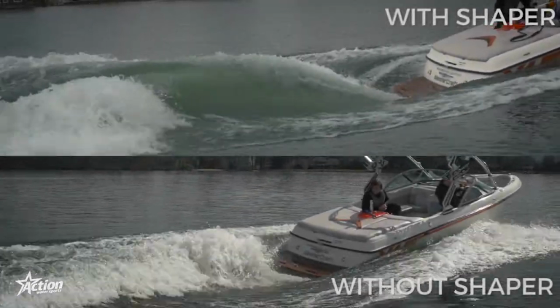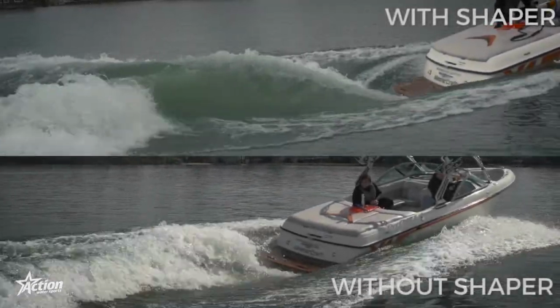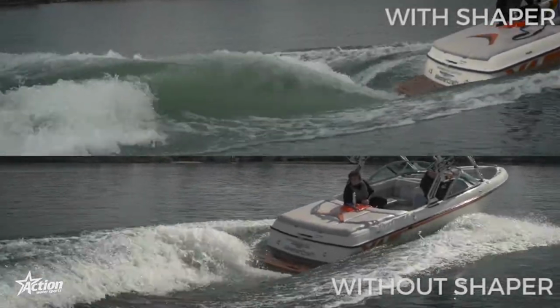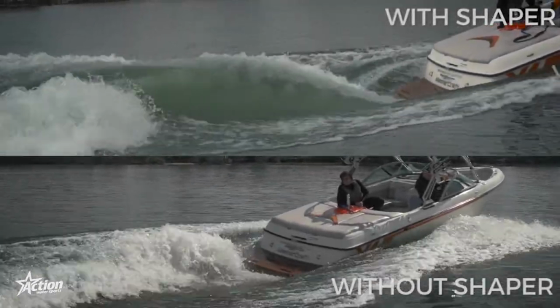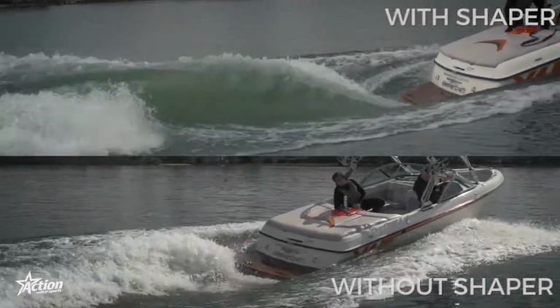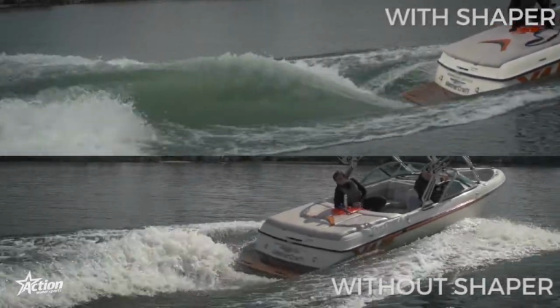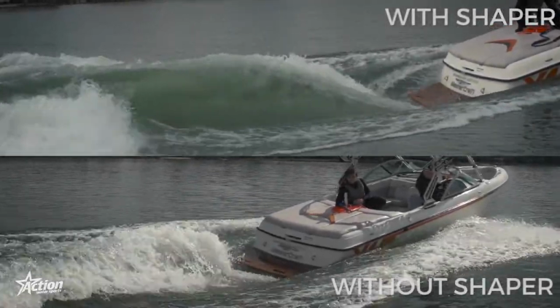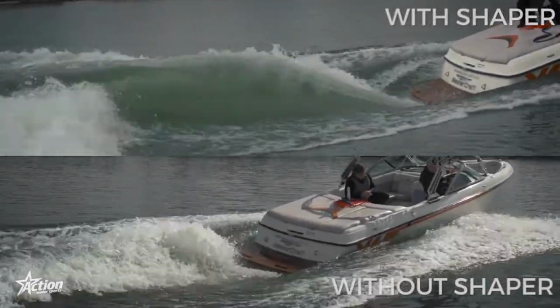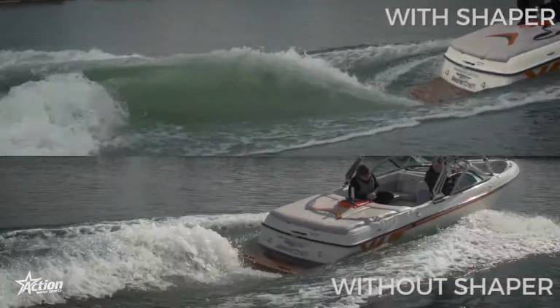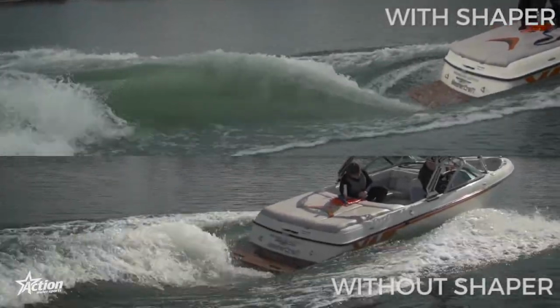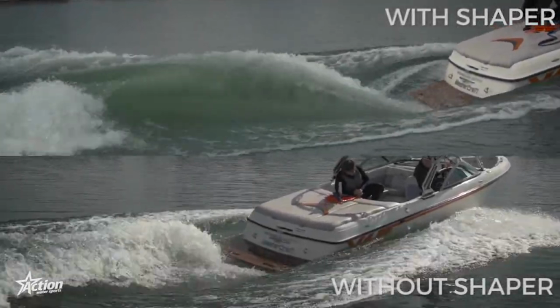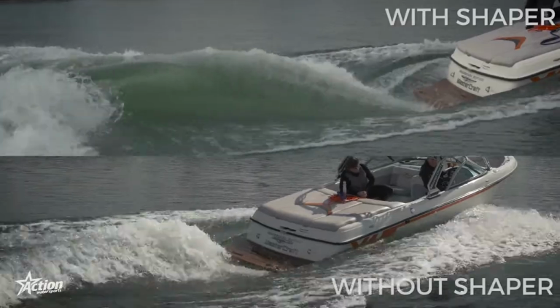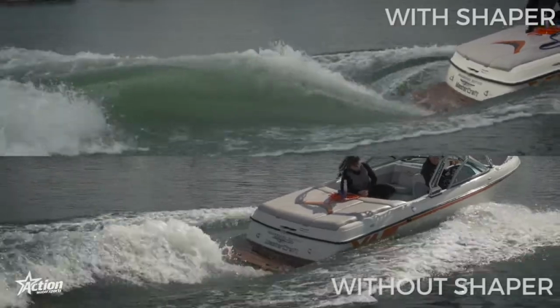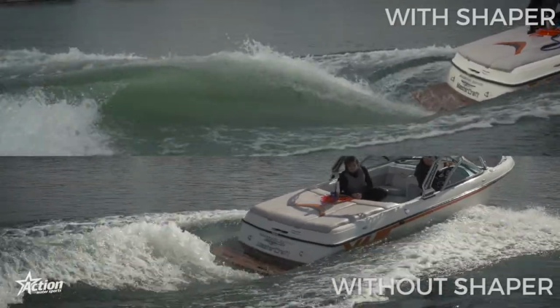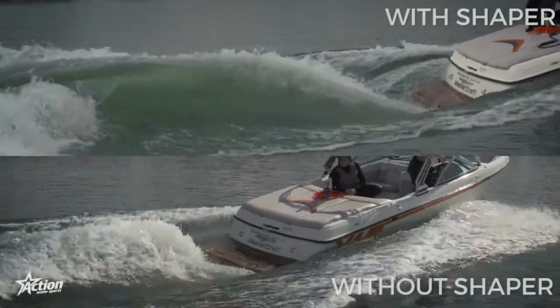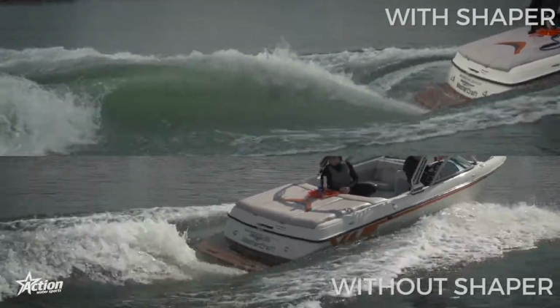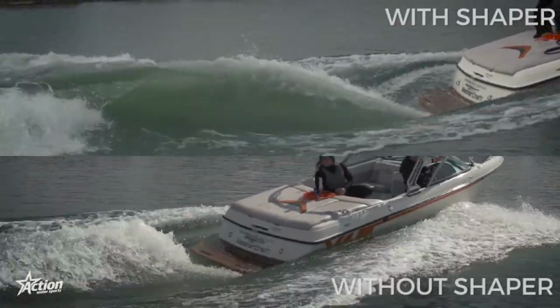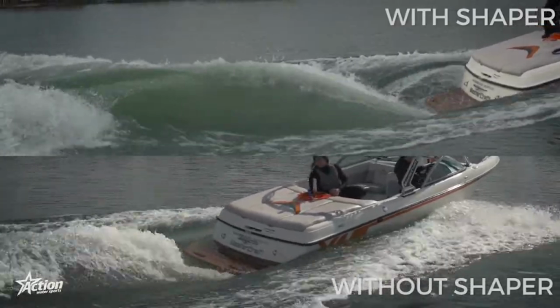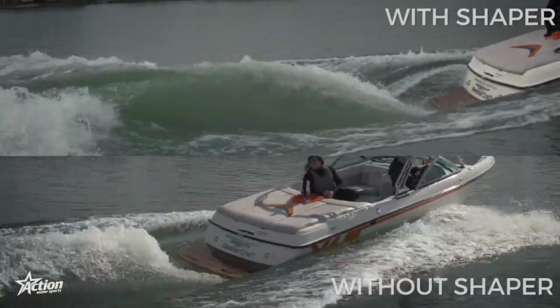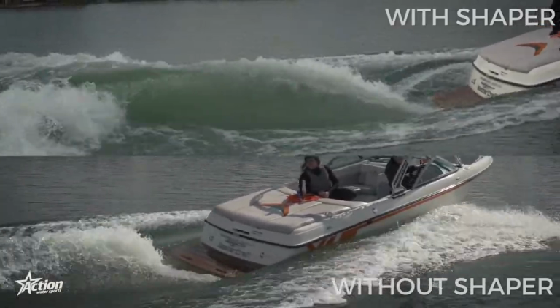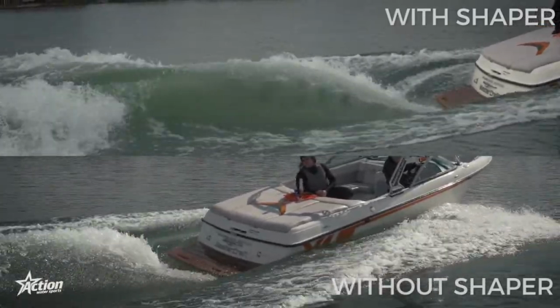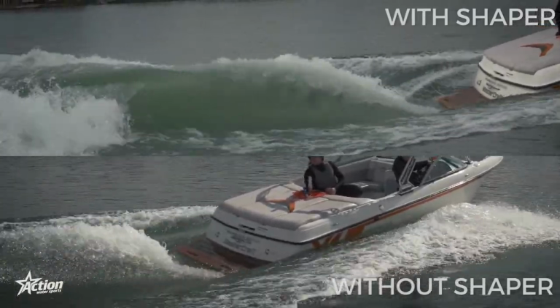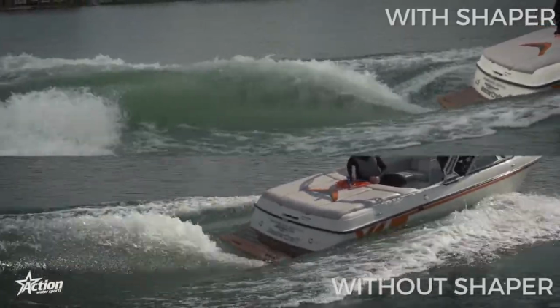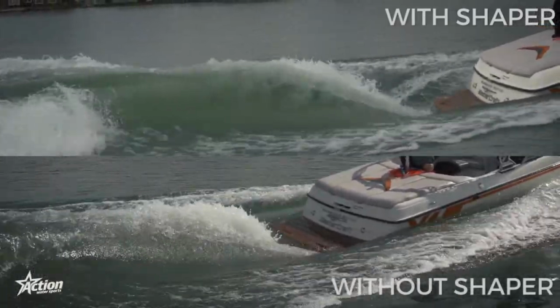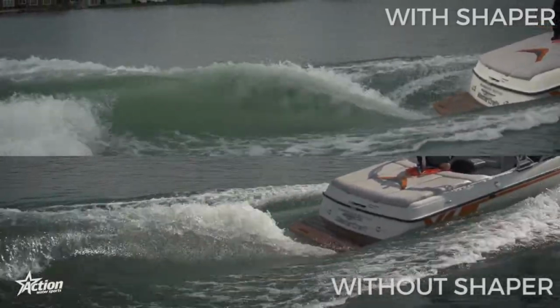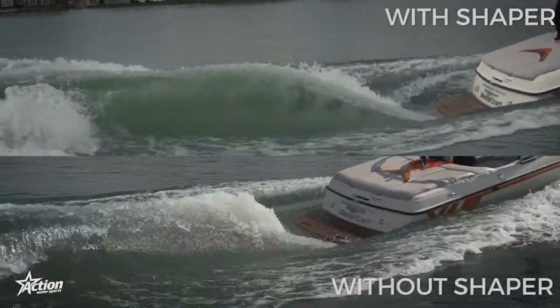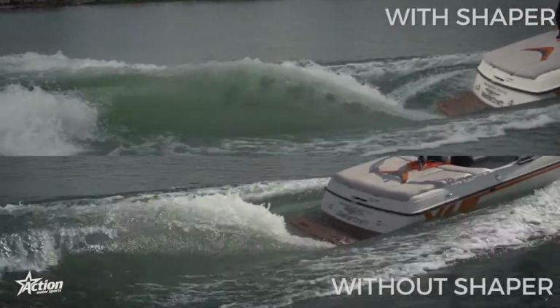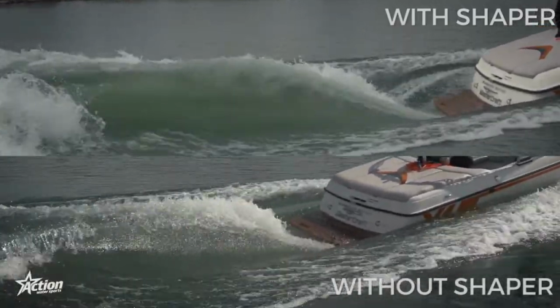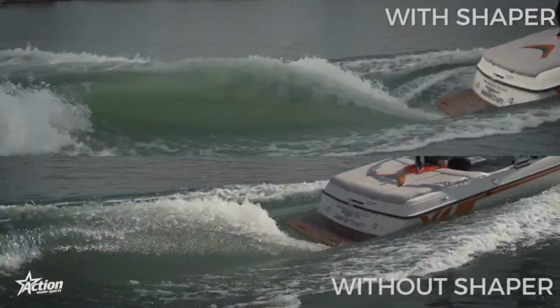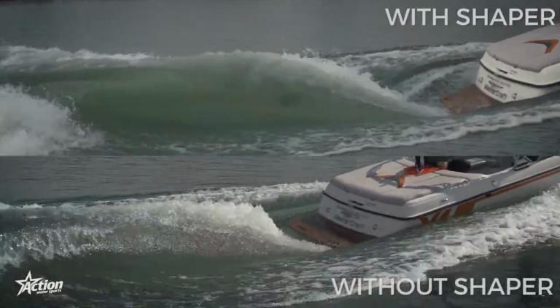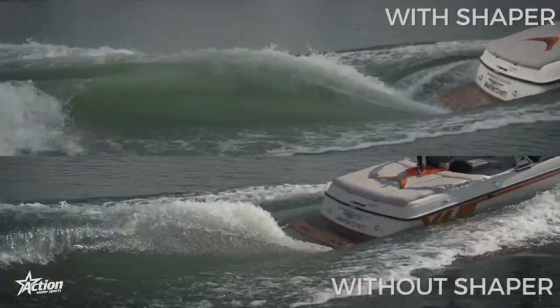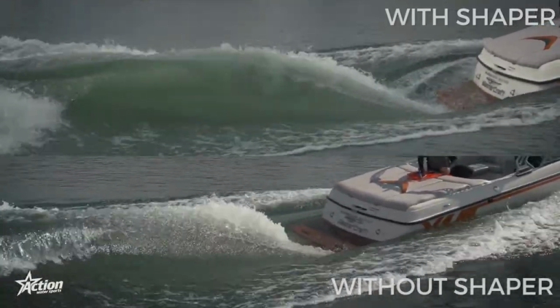The result is an unparalleled wave that is cleaner, crisper, and has more push than a boat without a surf device.